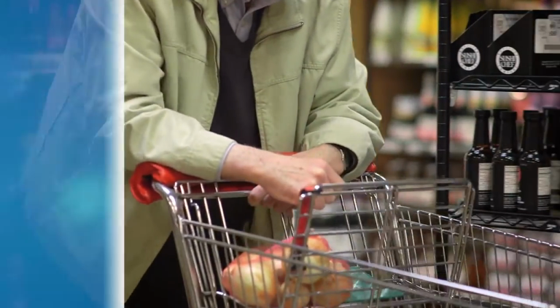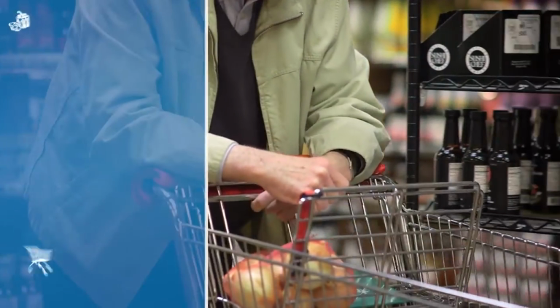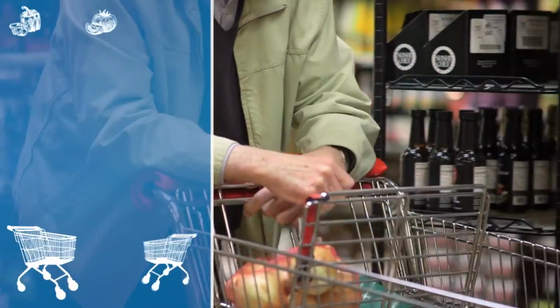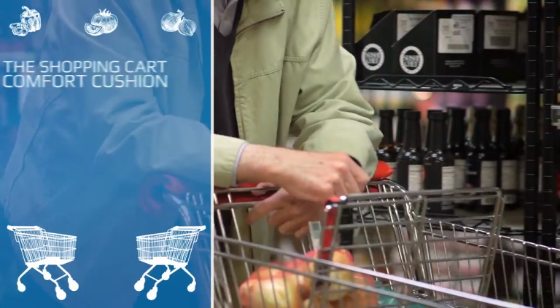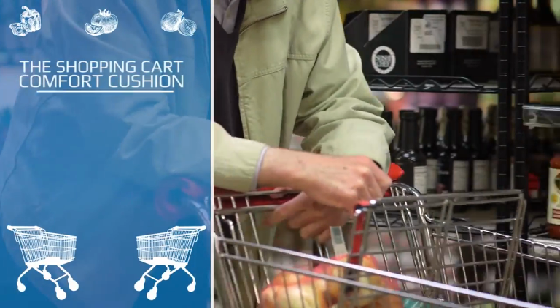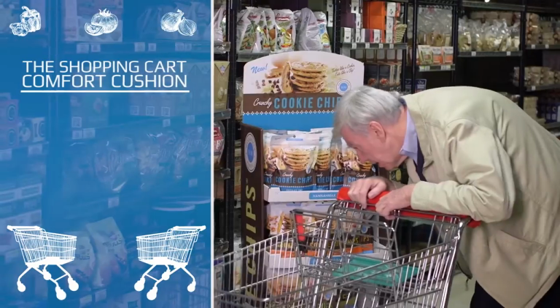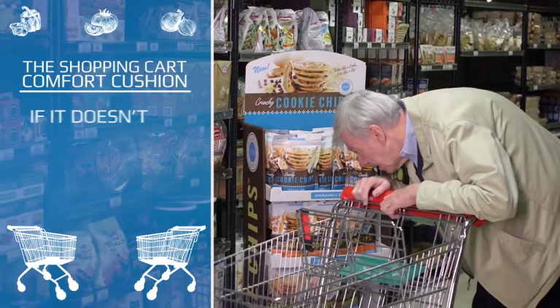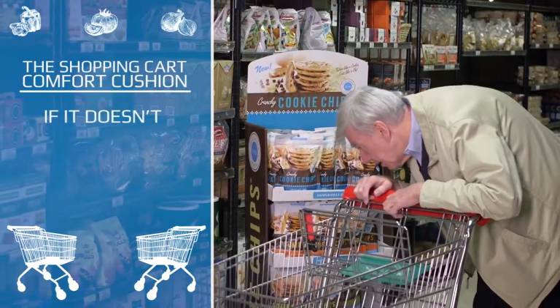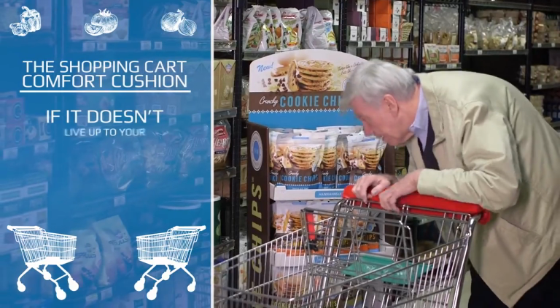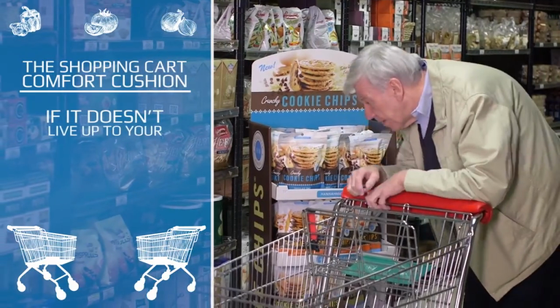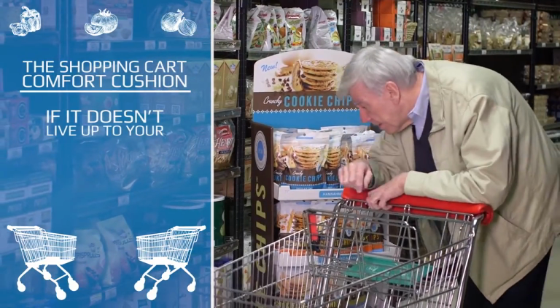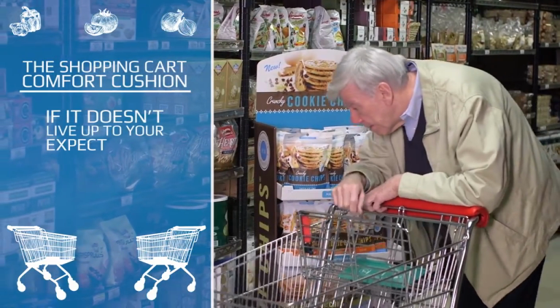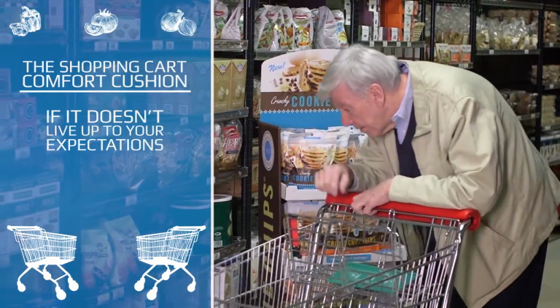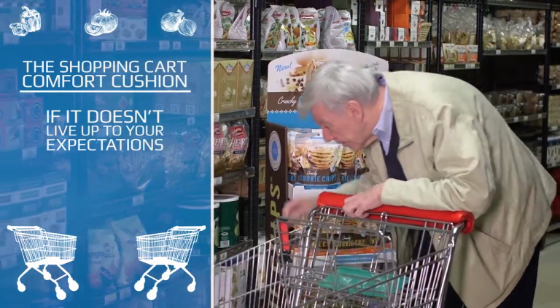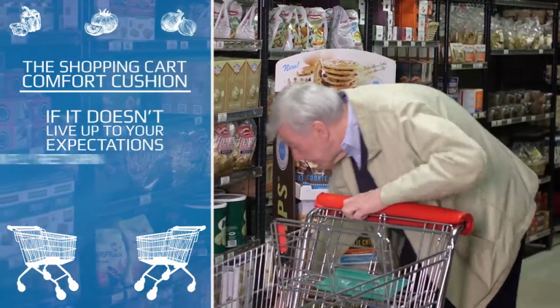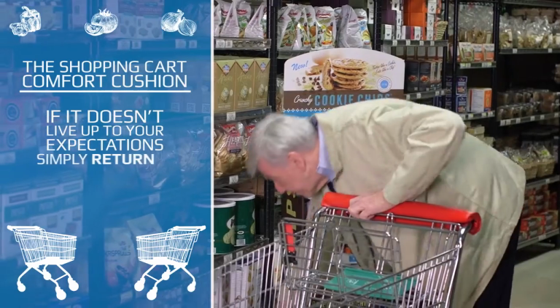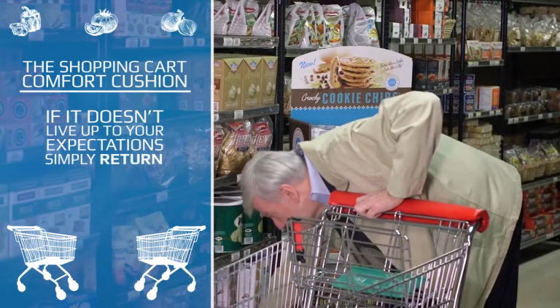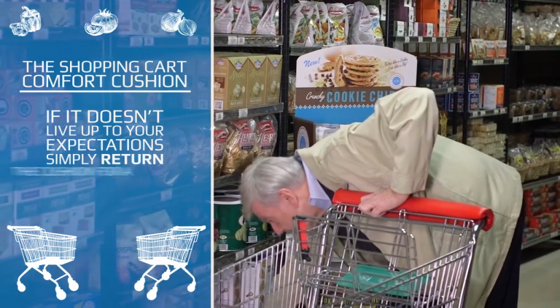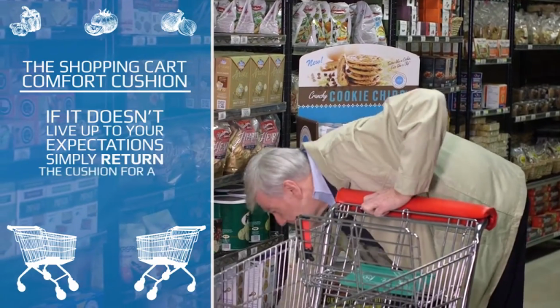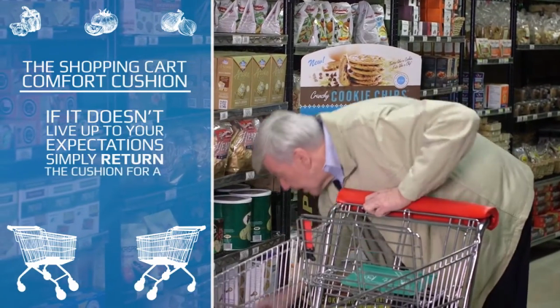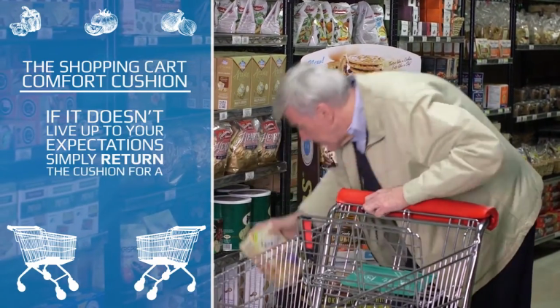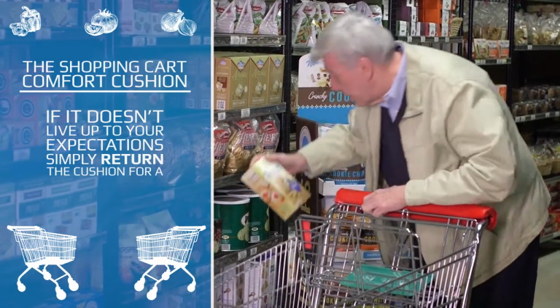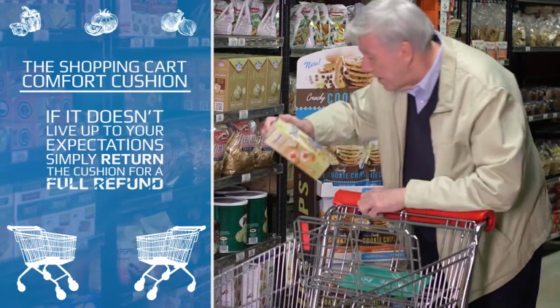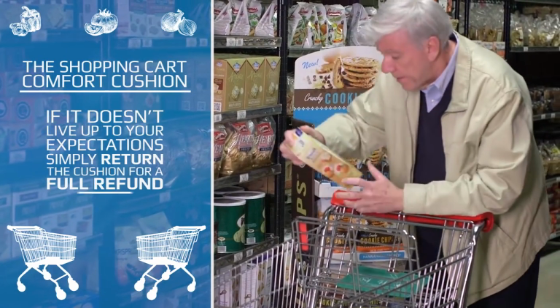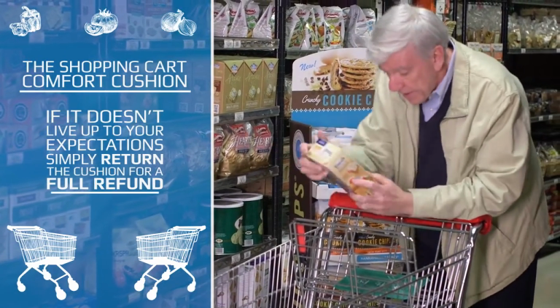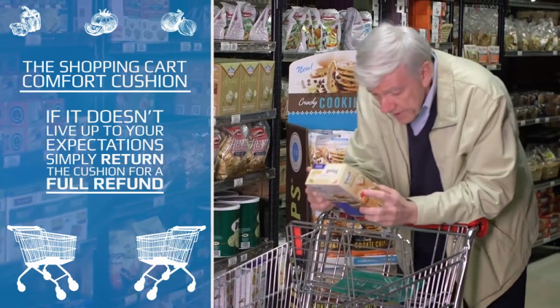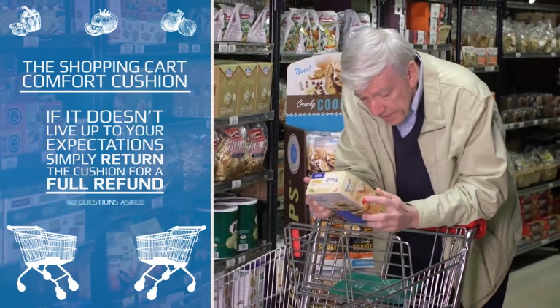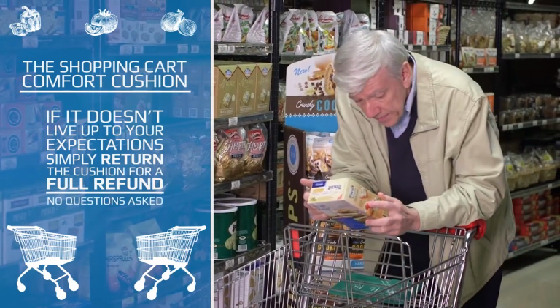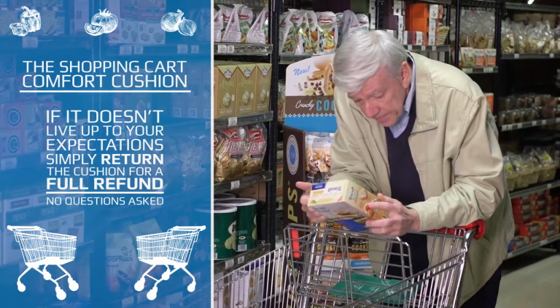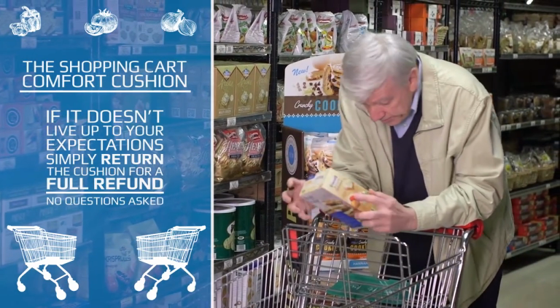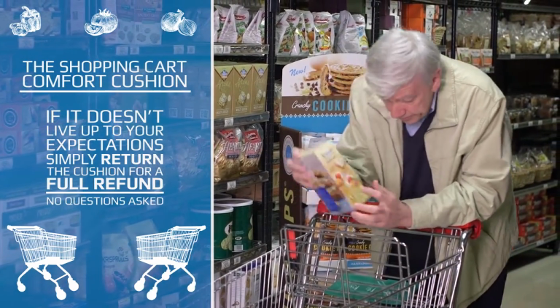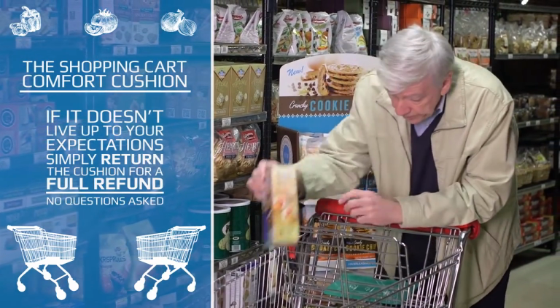Please try our cushion and if it doesn't live up to your expectations, simply return the cushion for a full refund. No questions asked.